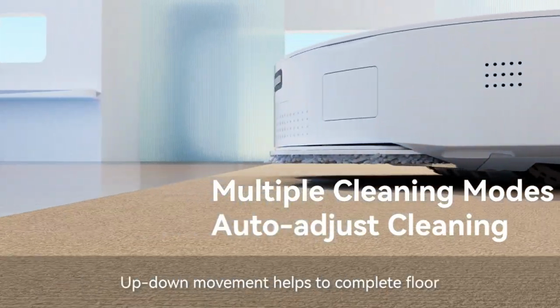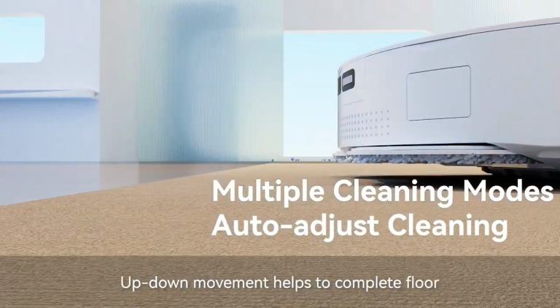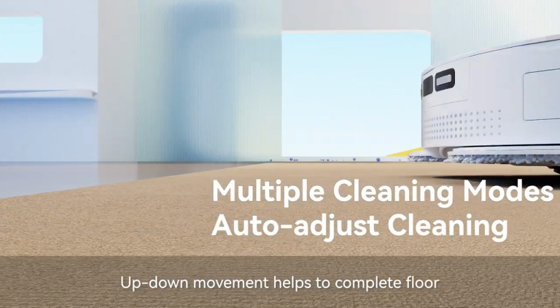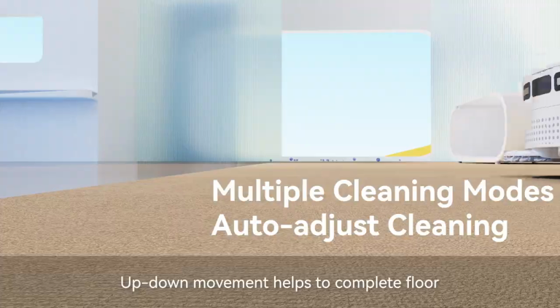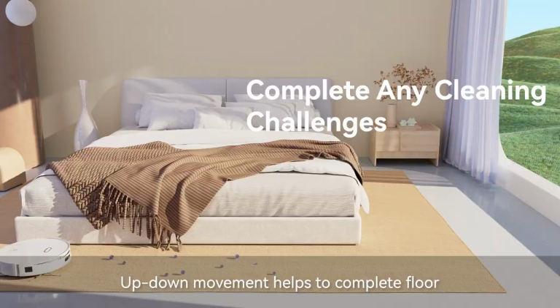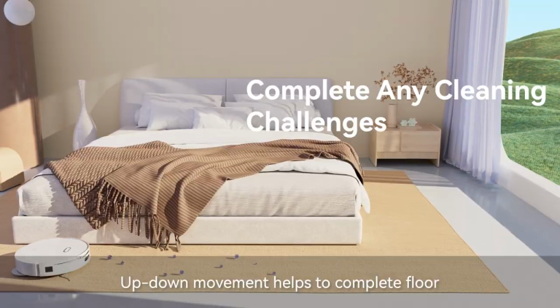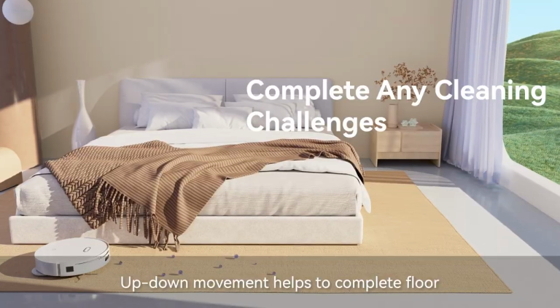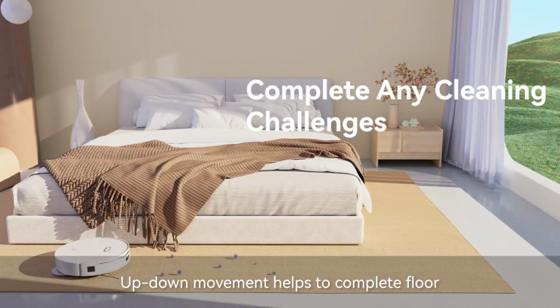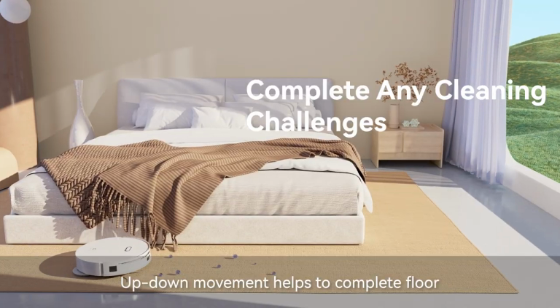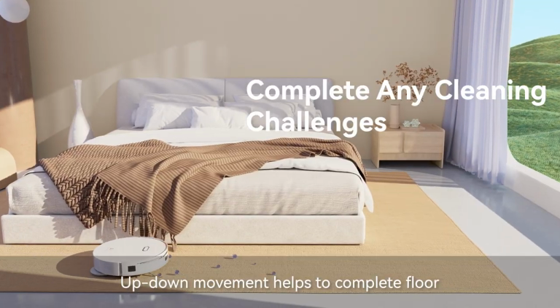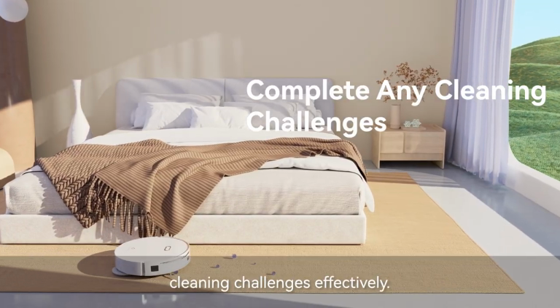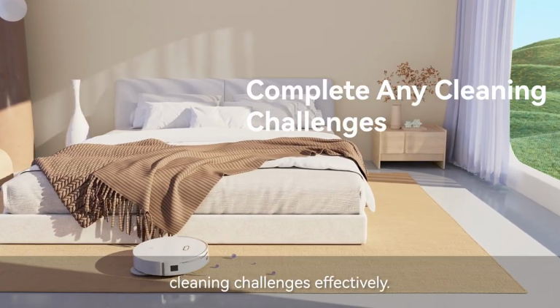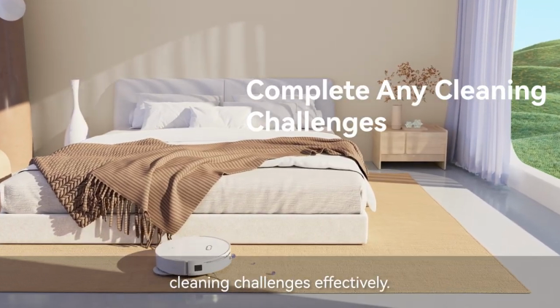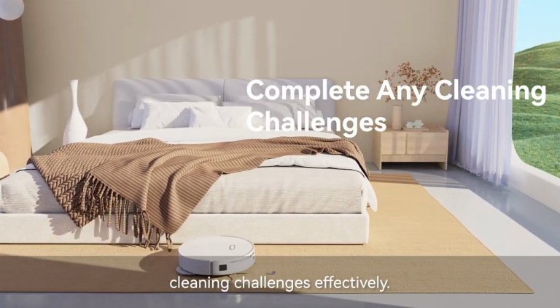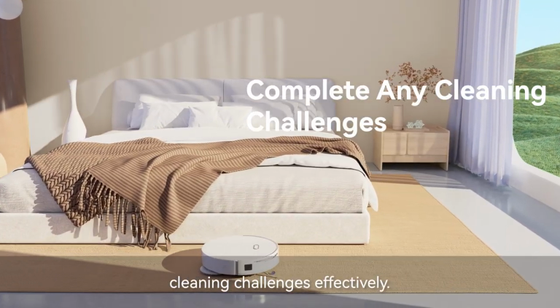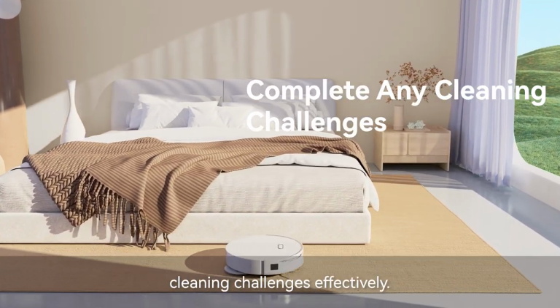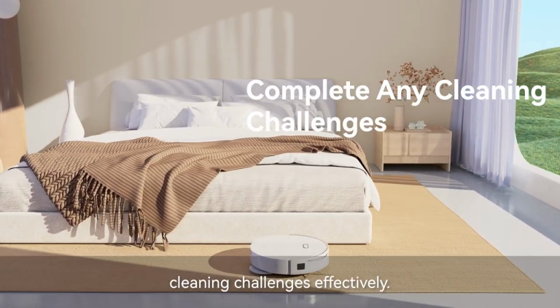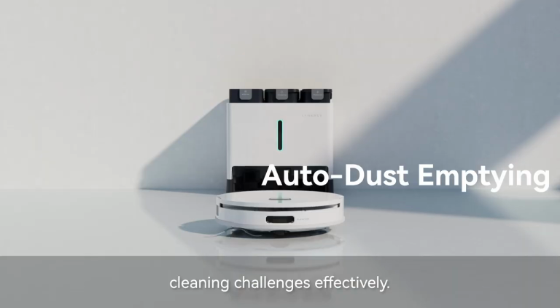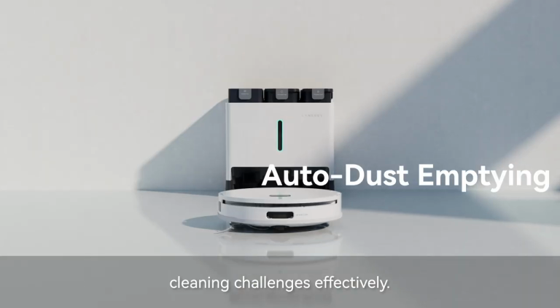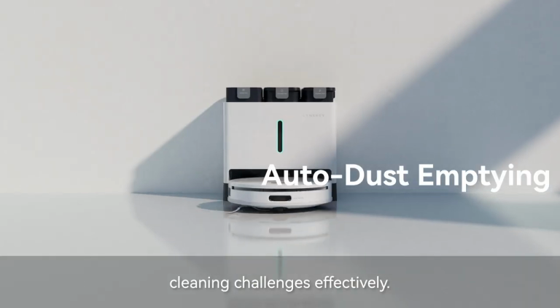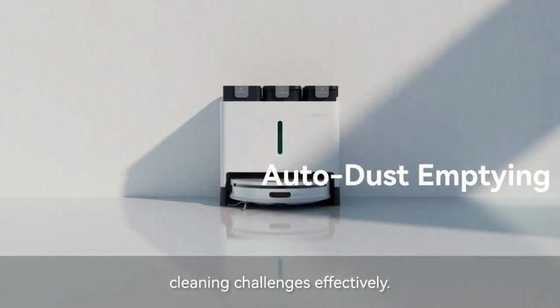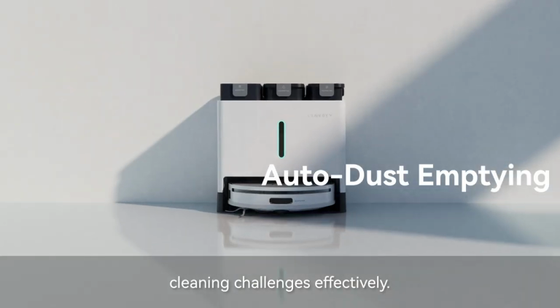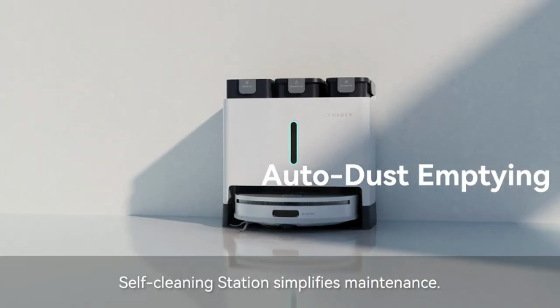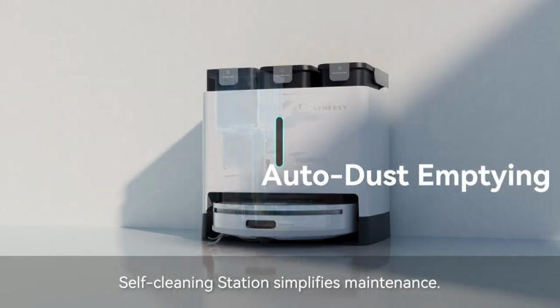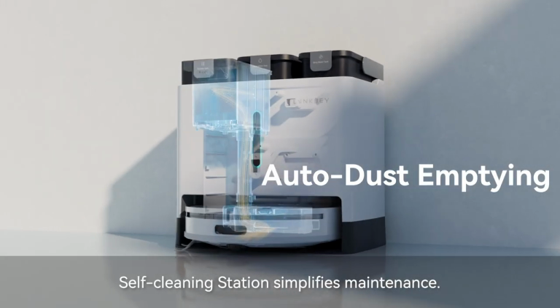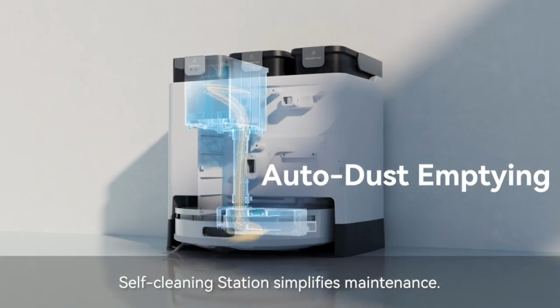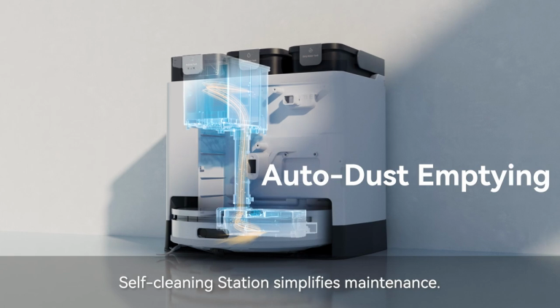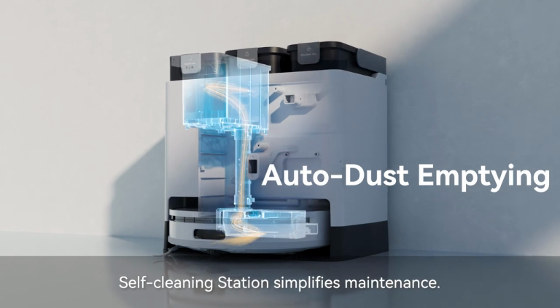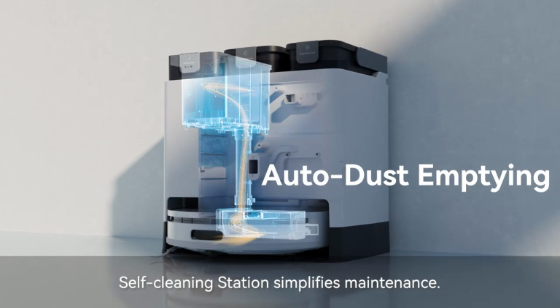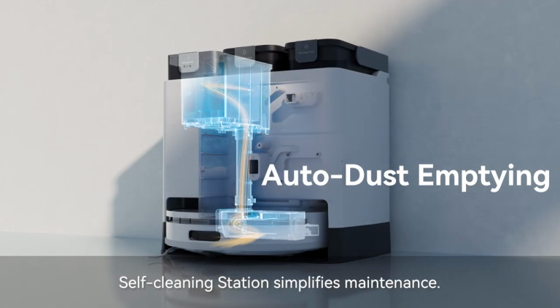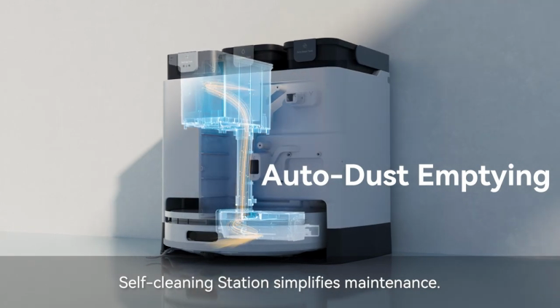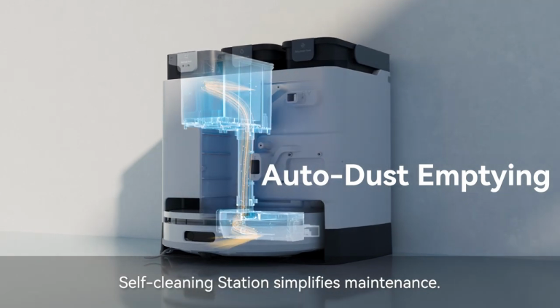Up-Down Movement helps to complete floor cleaning challenges effectively. A Self-Cleaning Station simplifies maintenance.